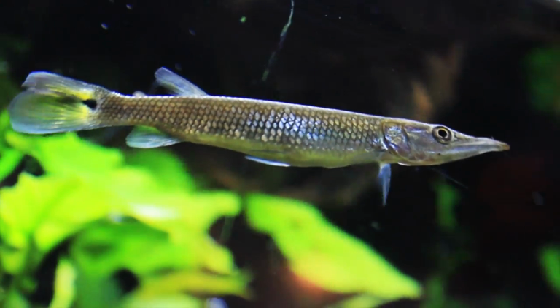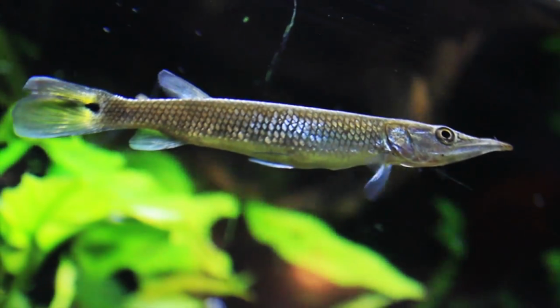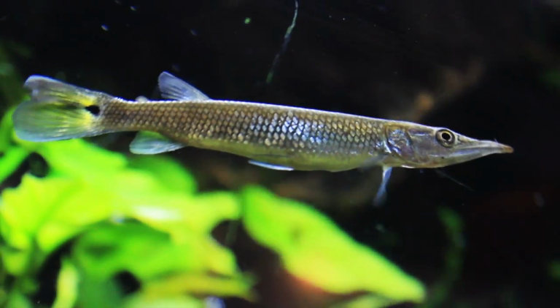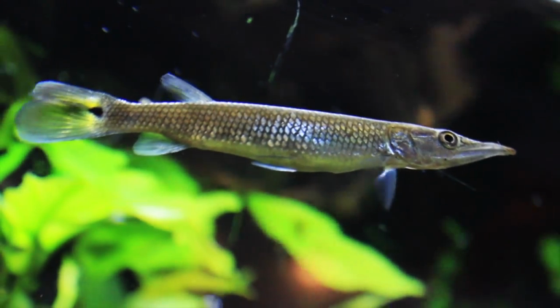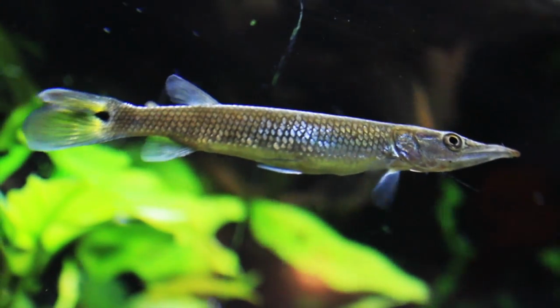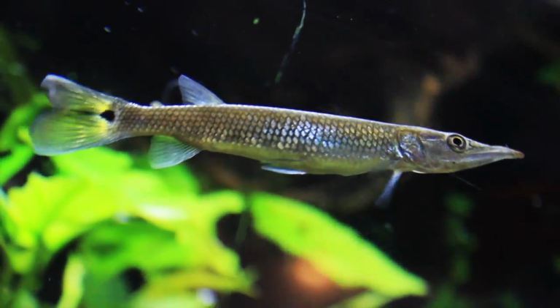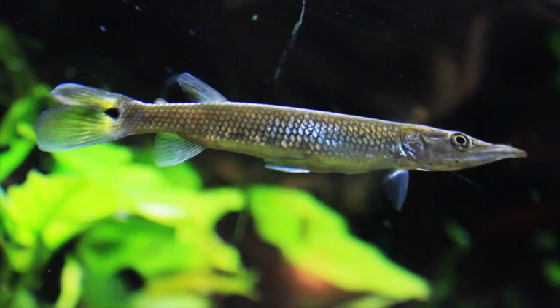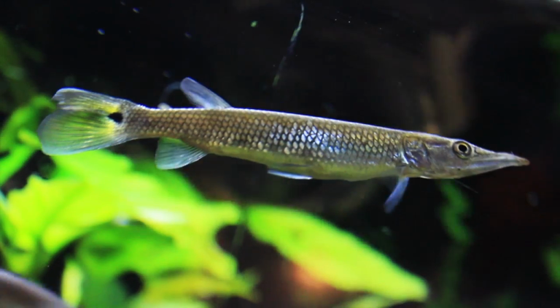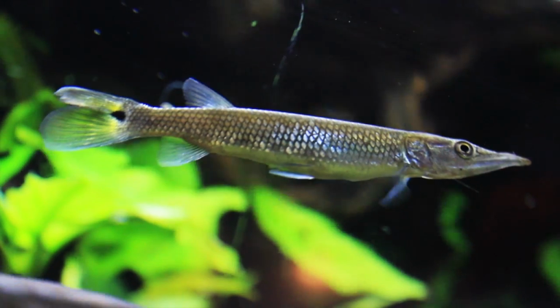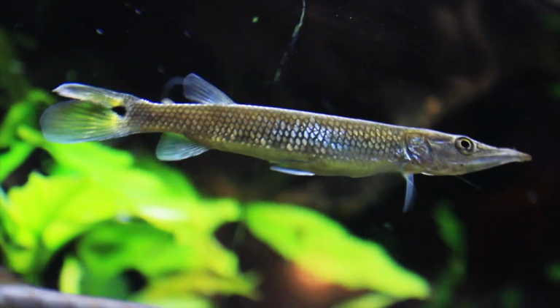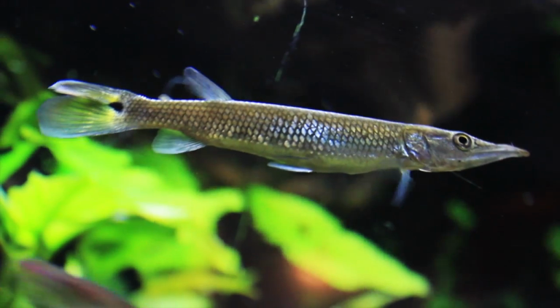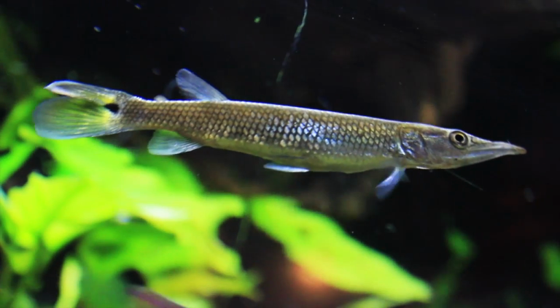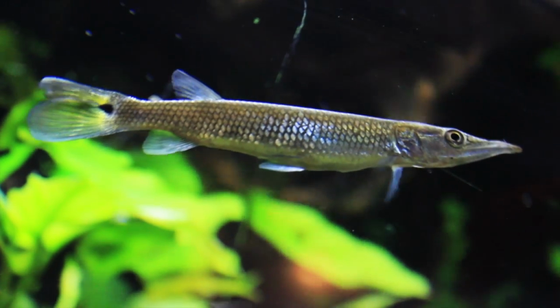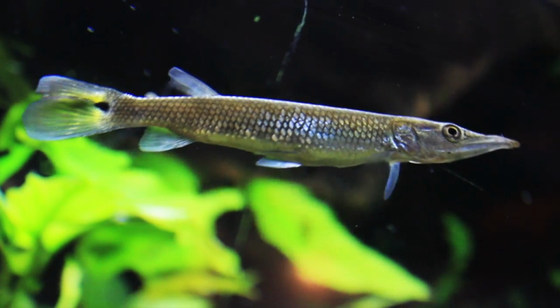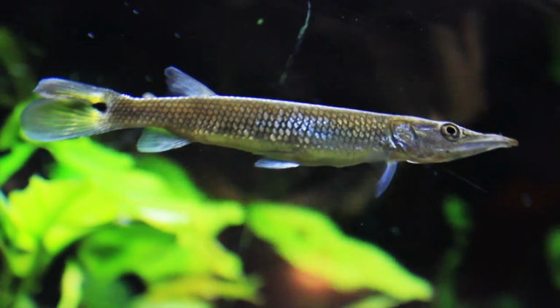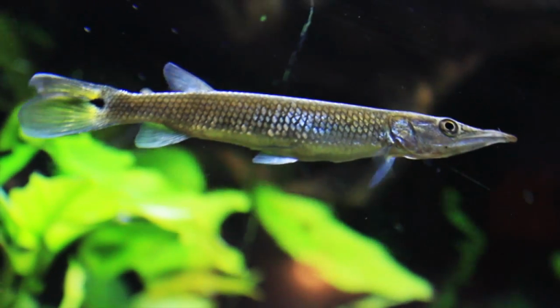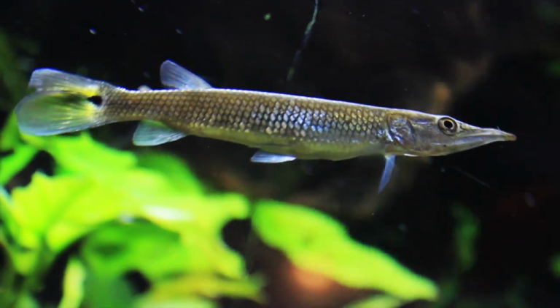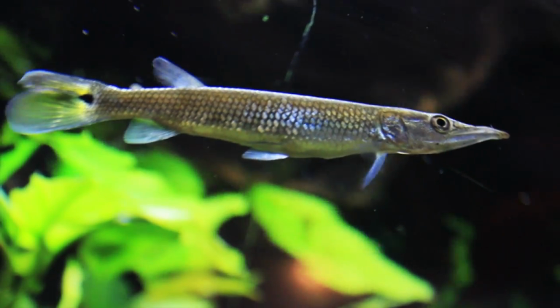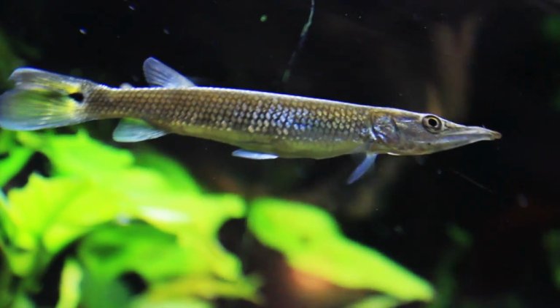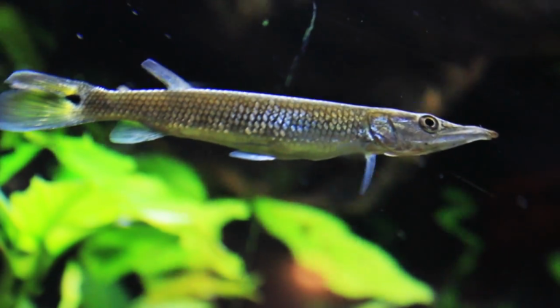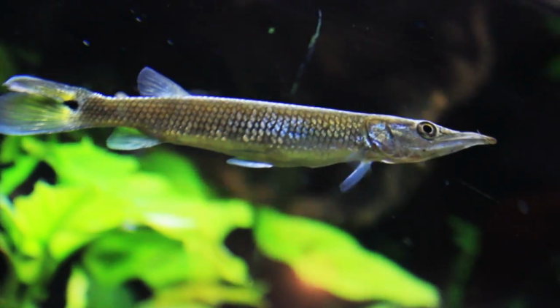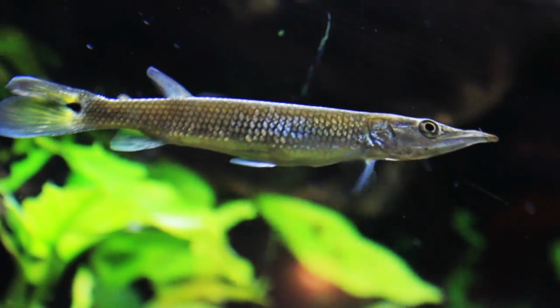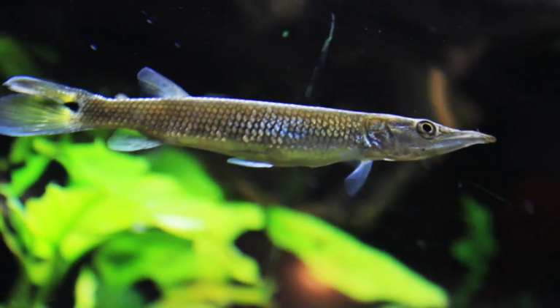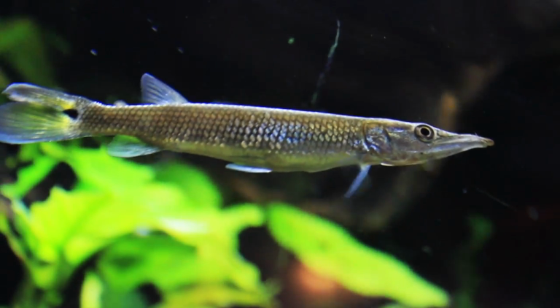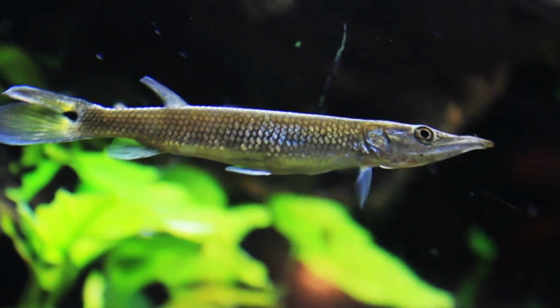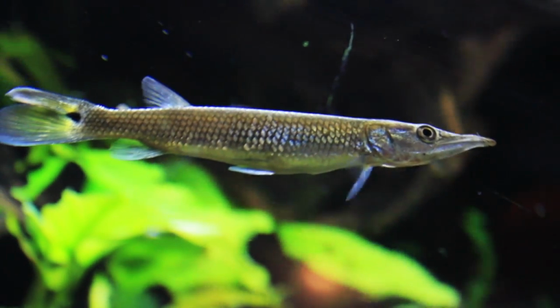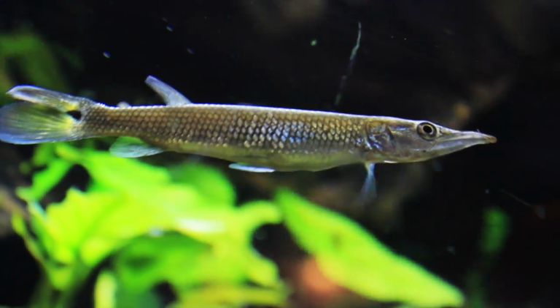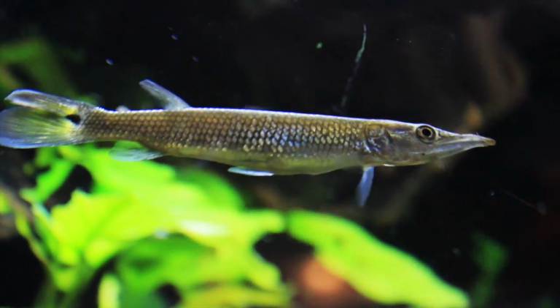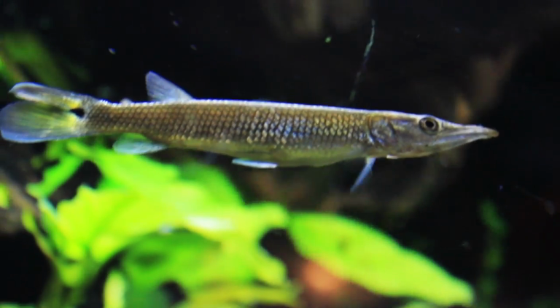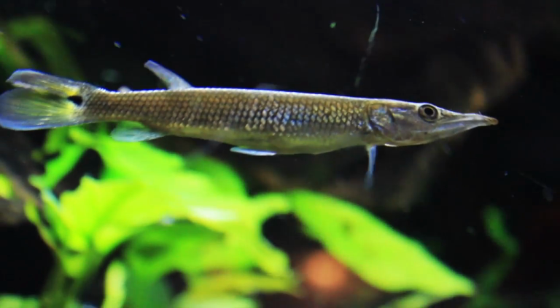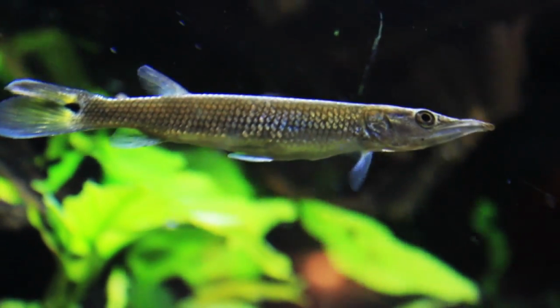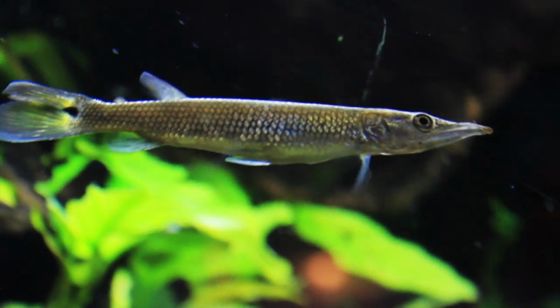It prefers live food, such as small fish. They'll normally eat worms as well.